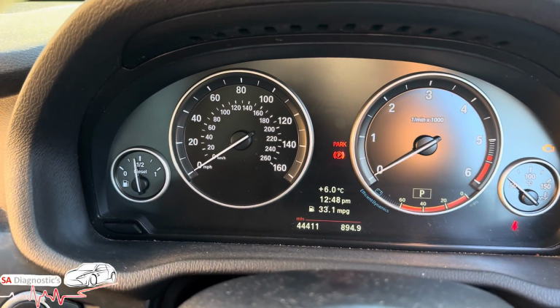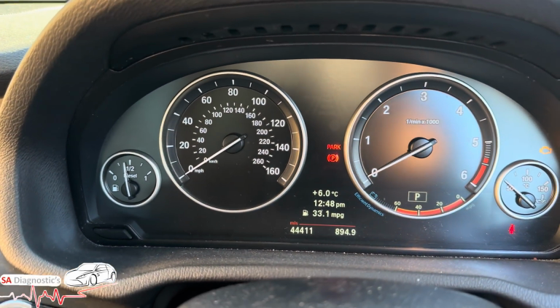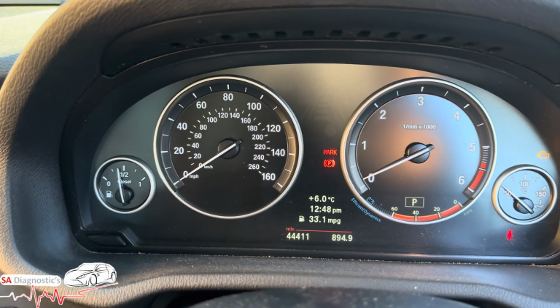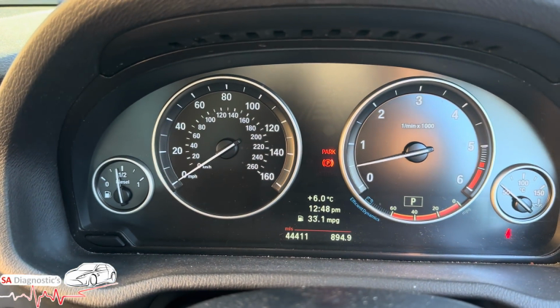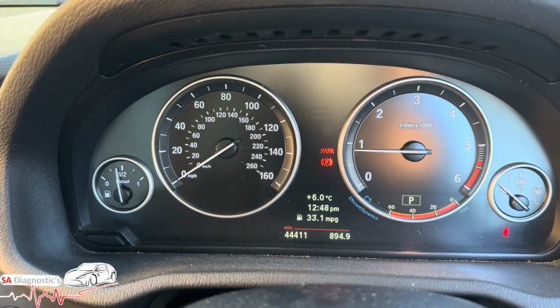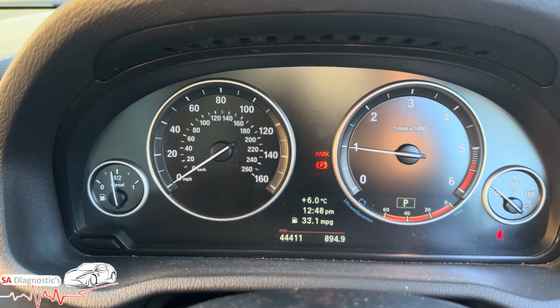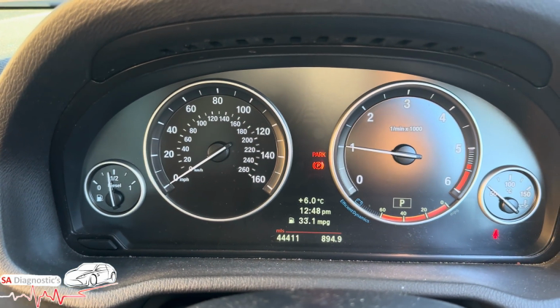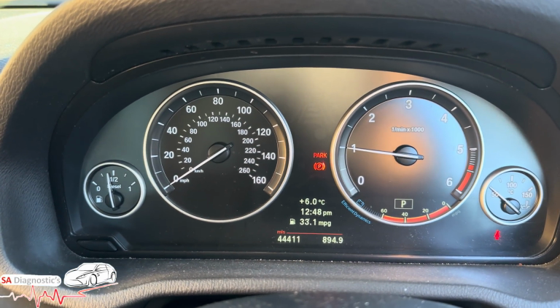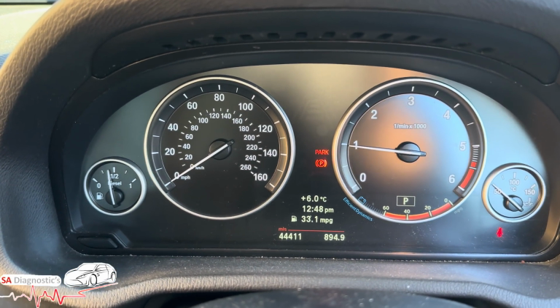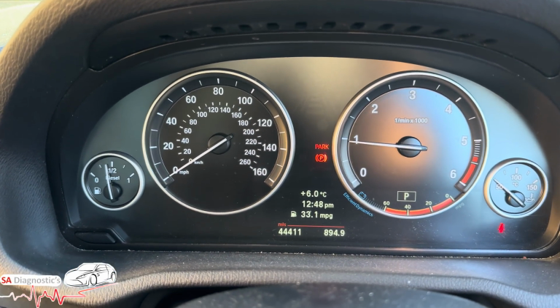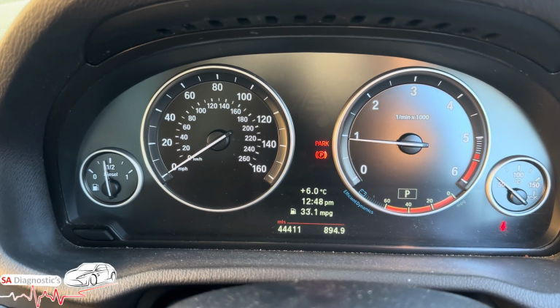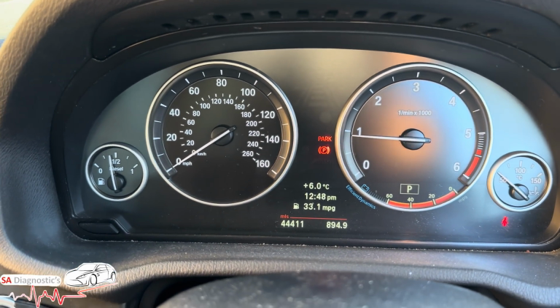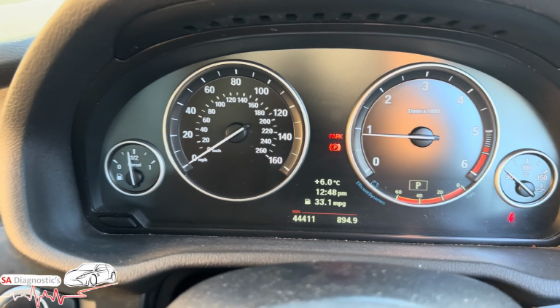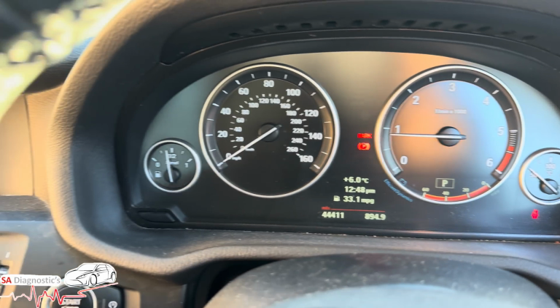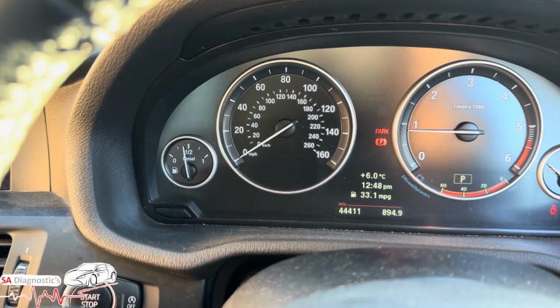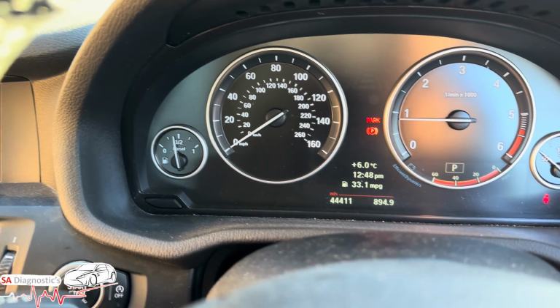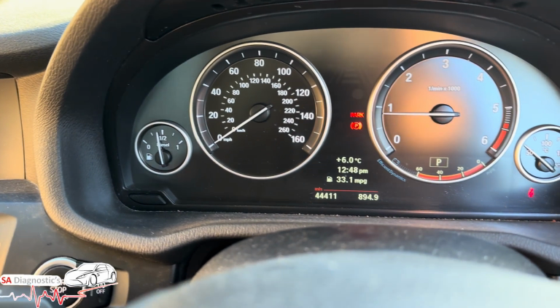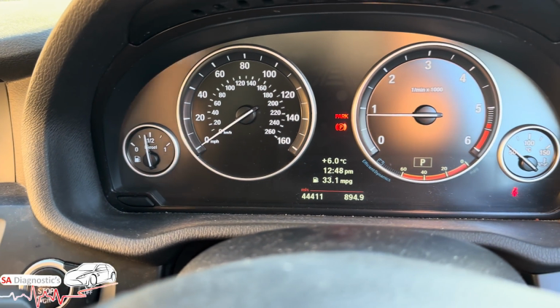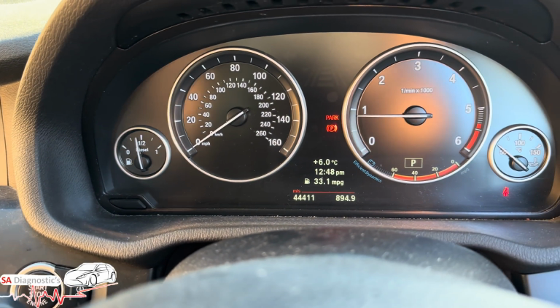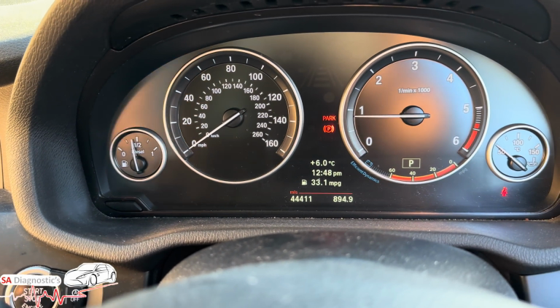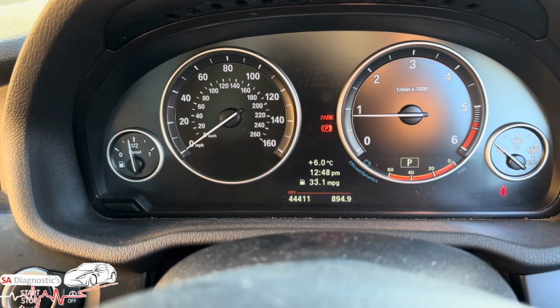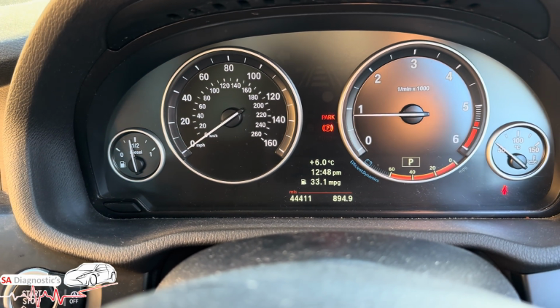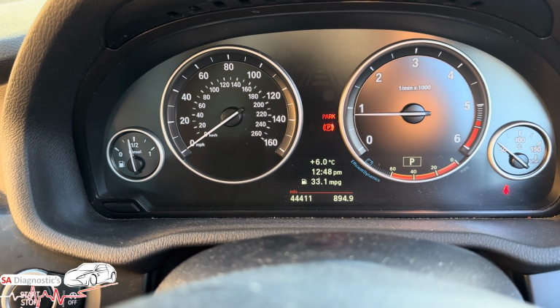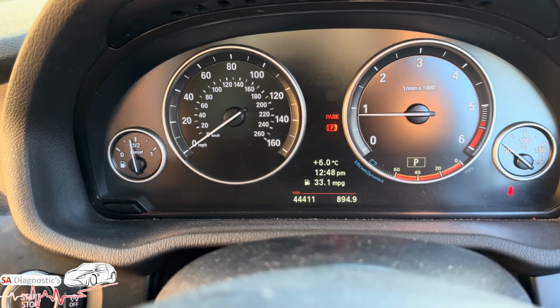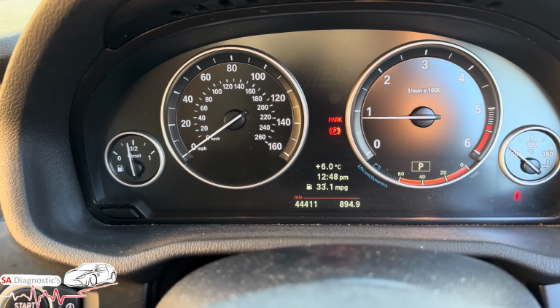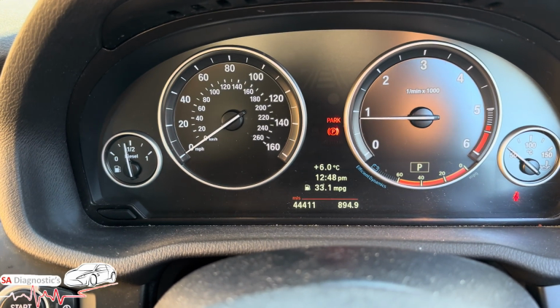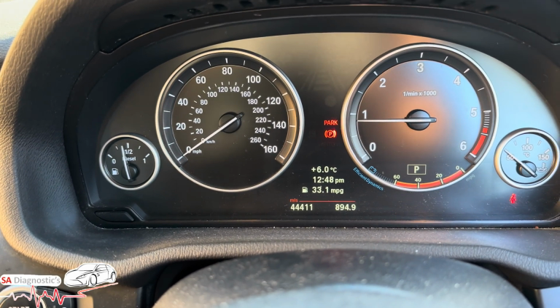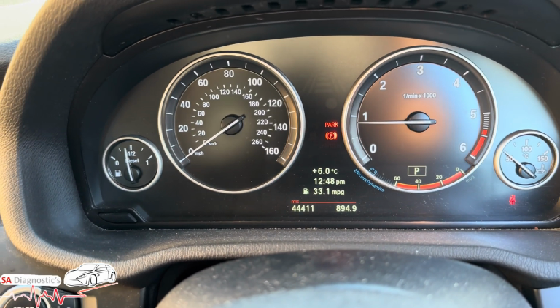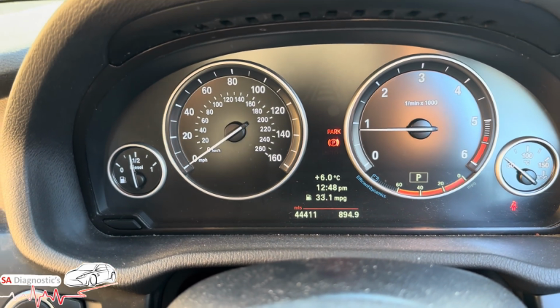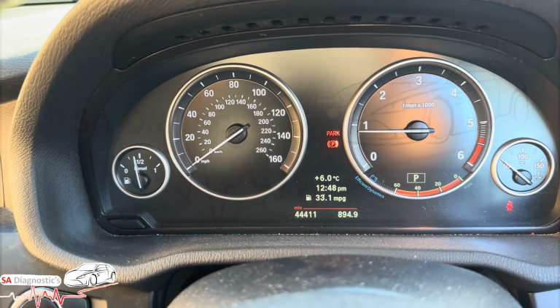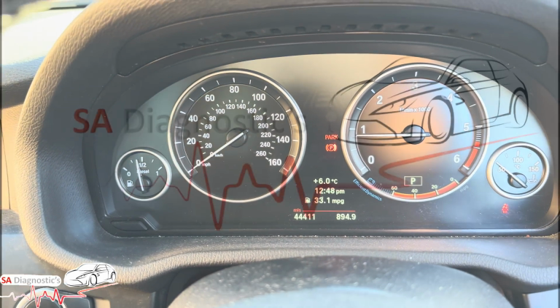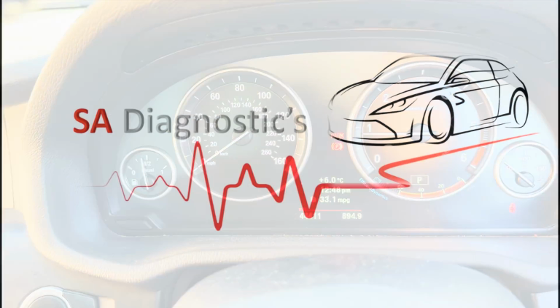If we turn the car on — there's no engine management light, no DPF warning, no limp mode. It's as simple as it gets.